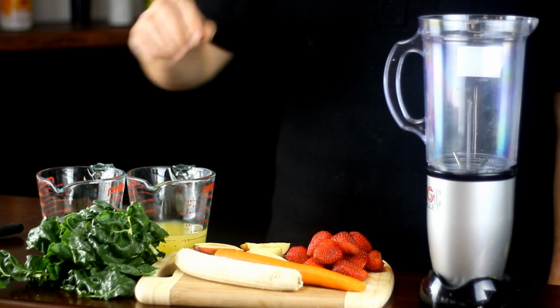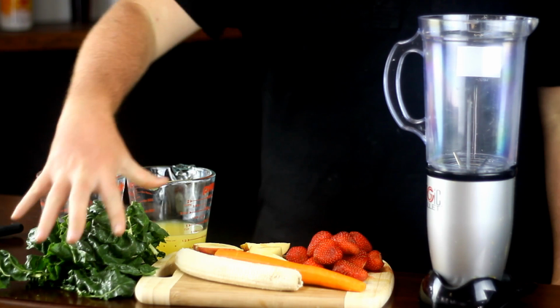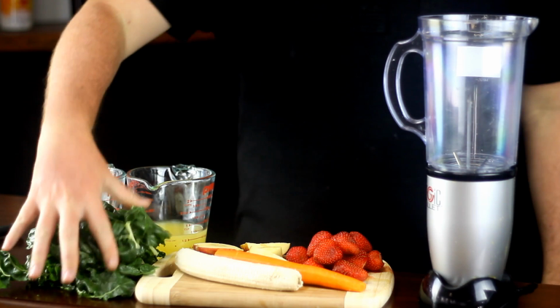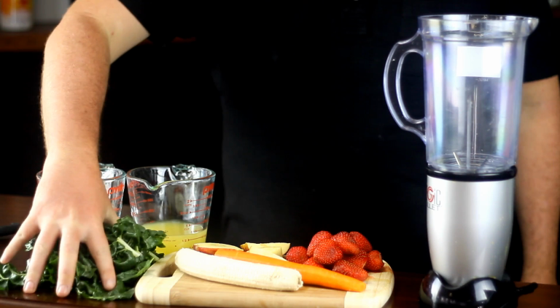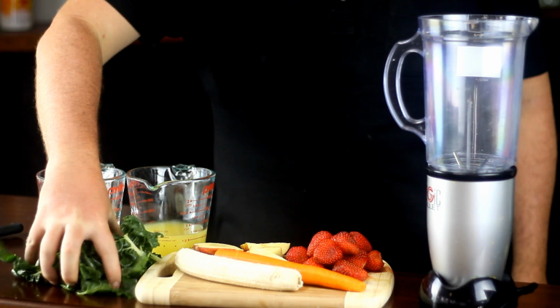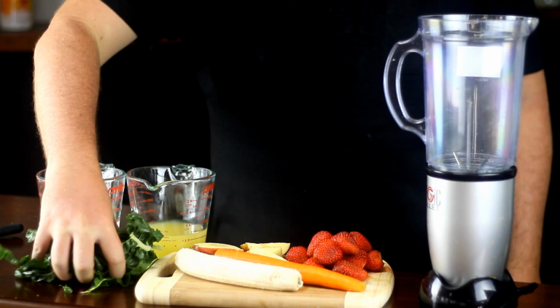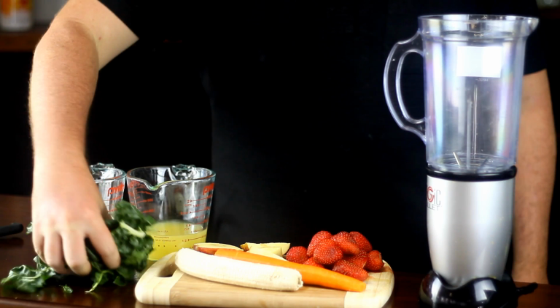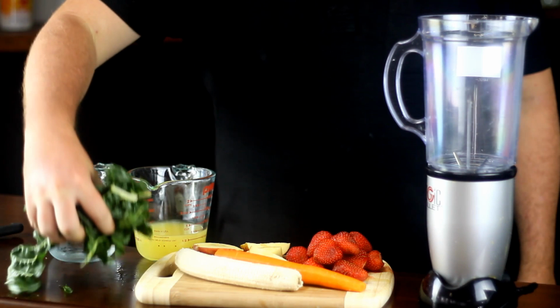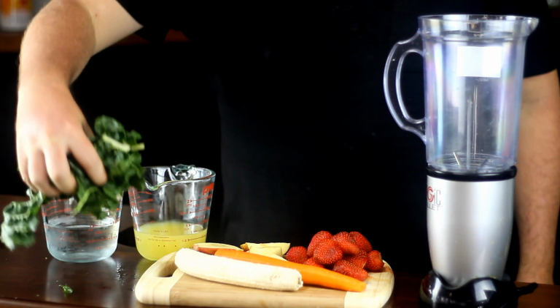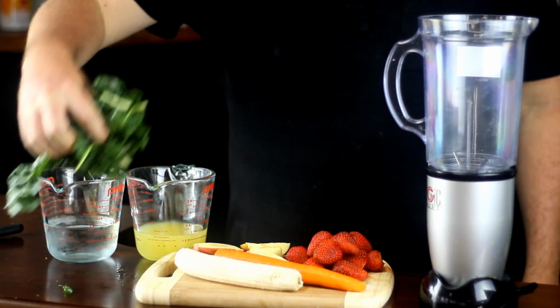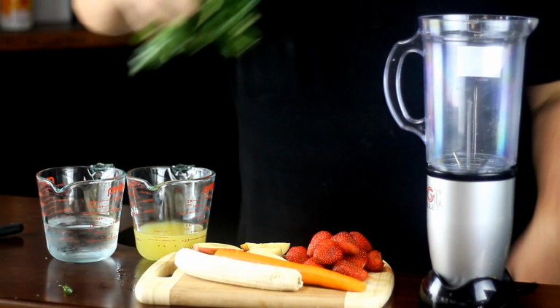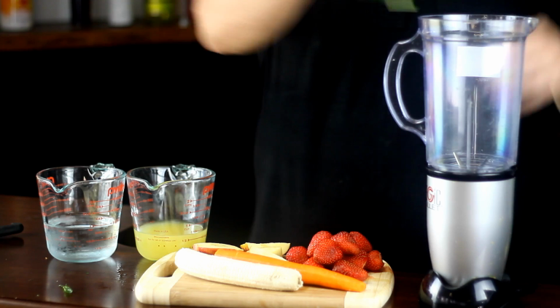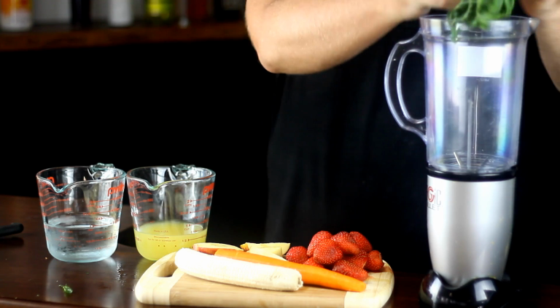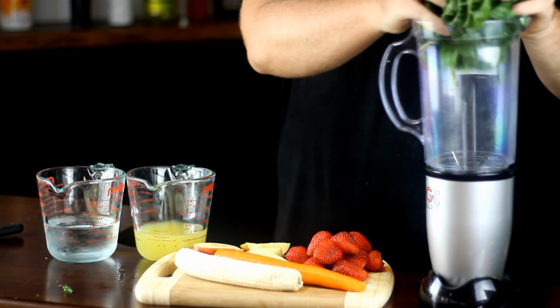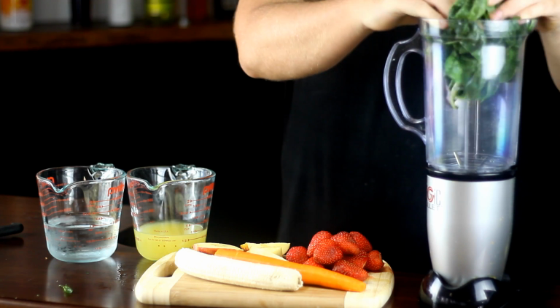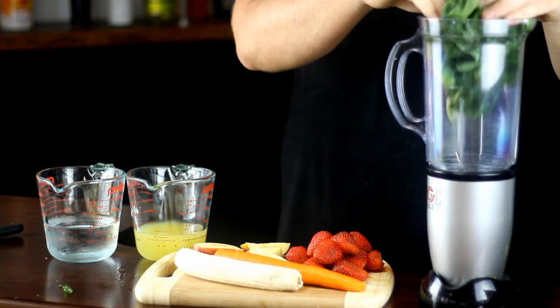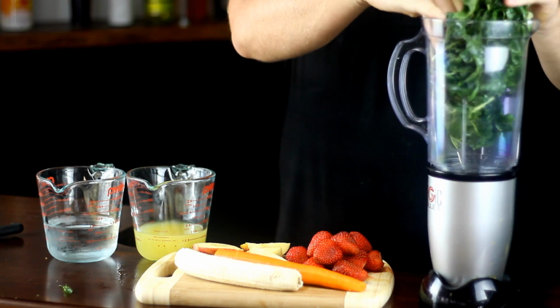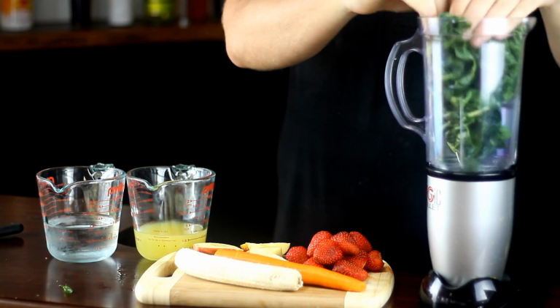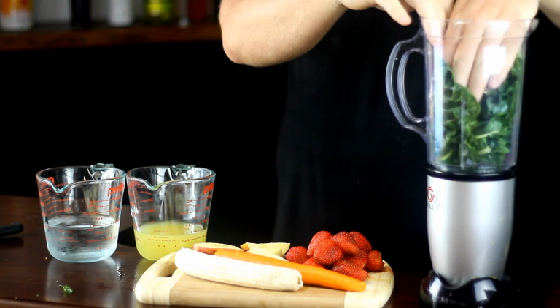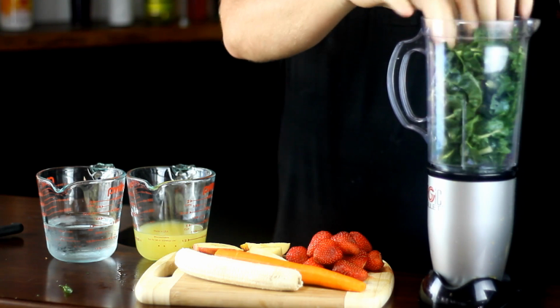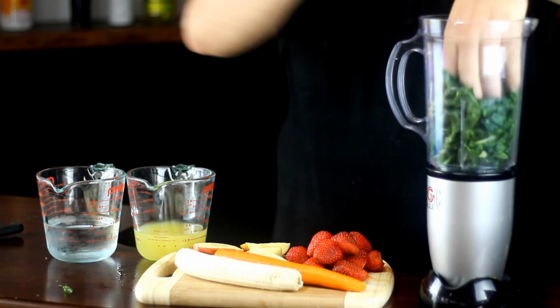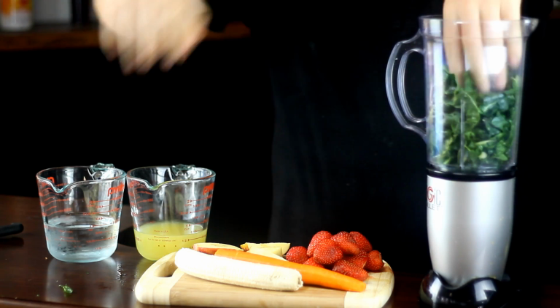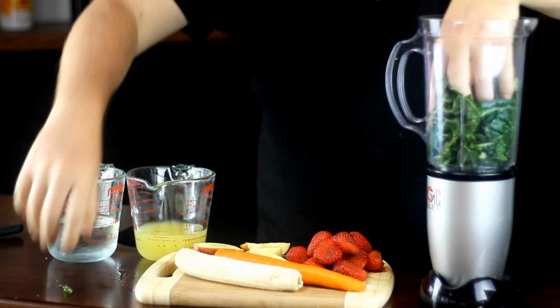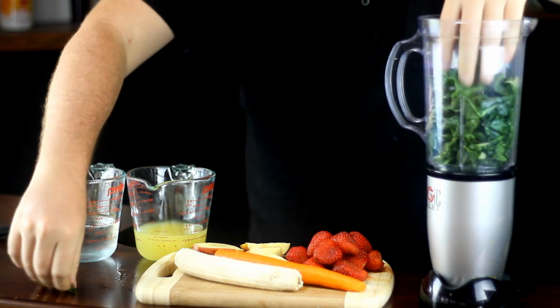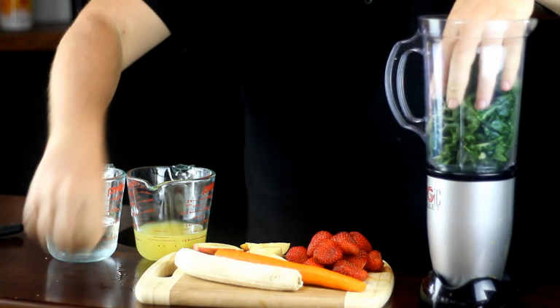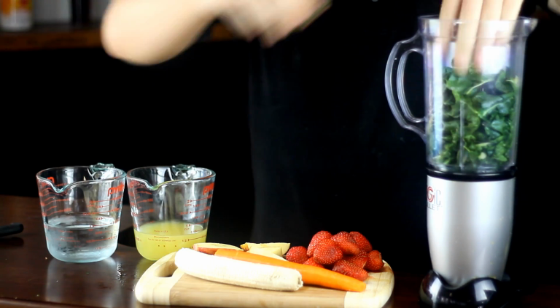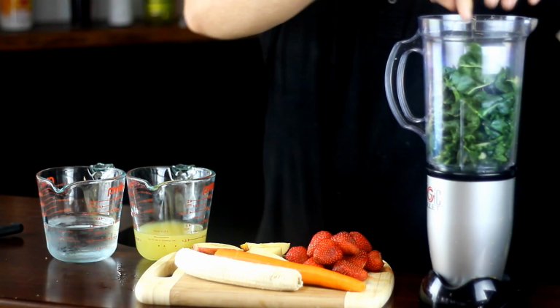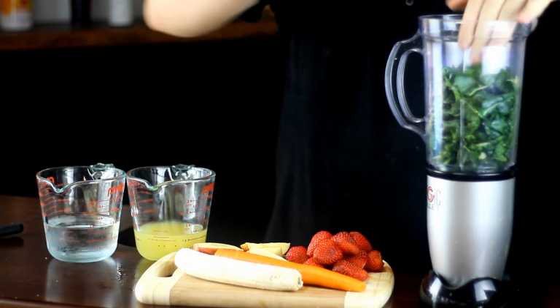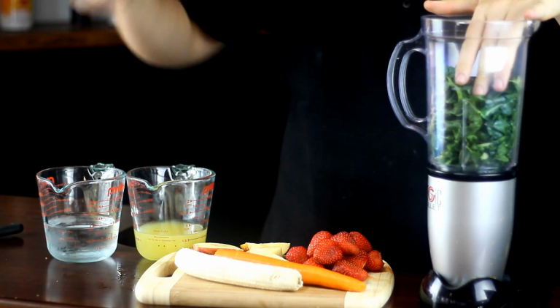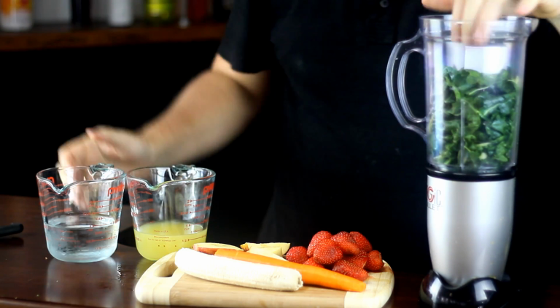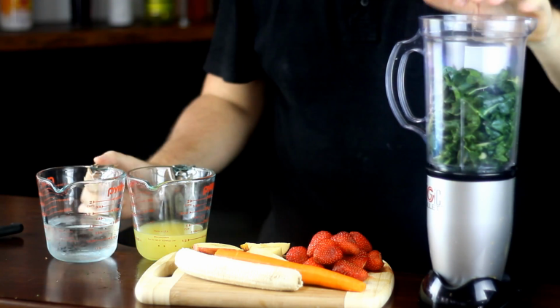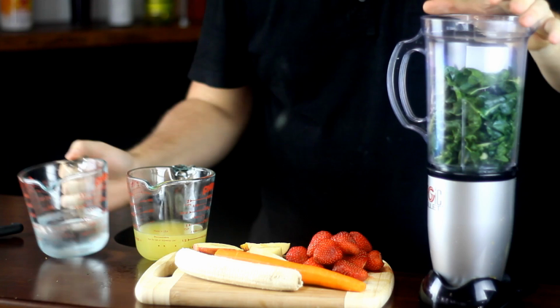Place your spinach with your one cup of water and half a cup of orange juice into a blender and blend for about 30 to 40 seconds.